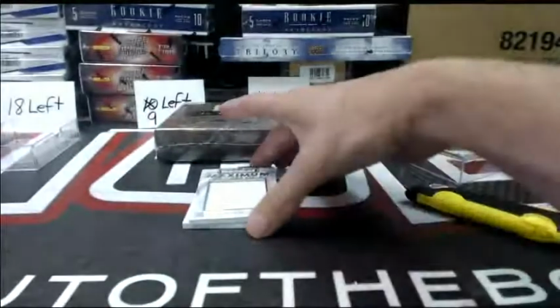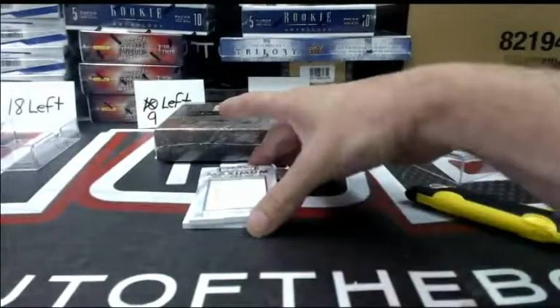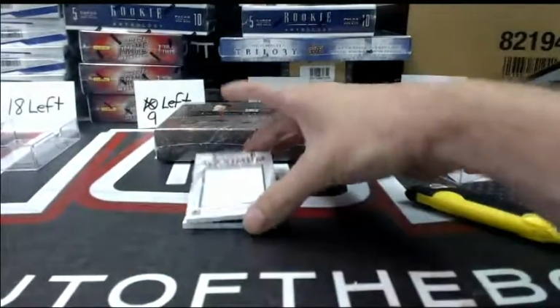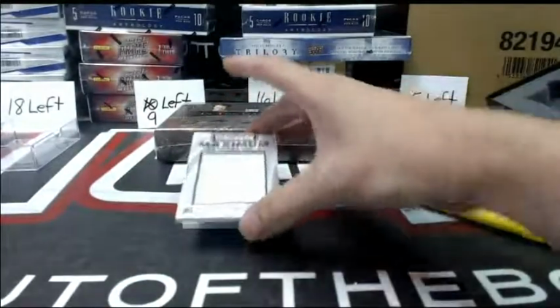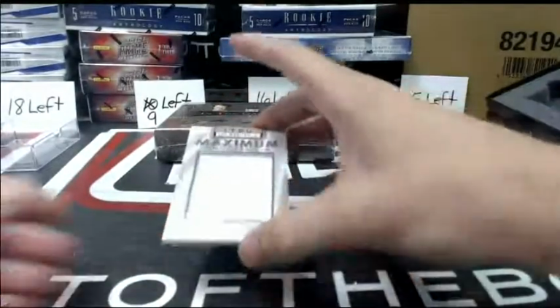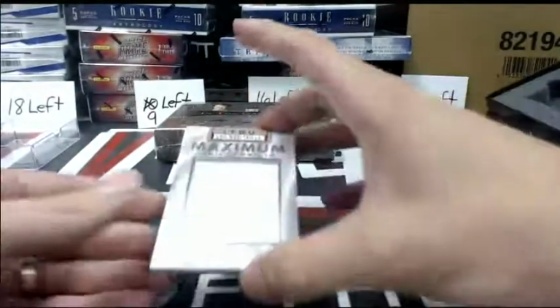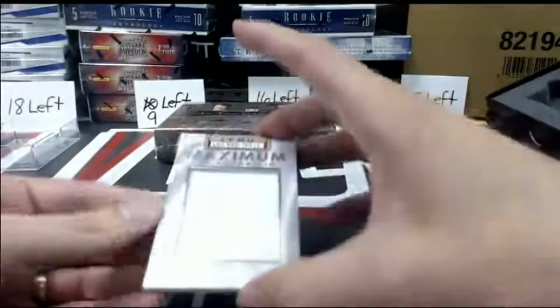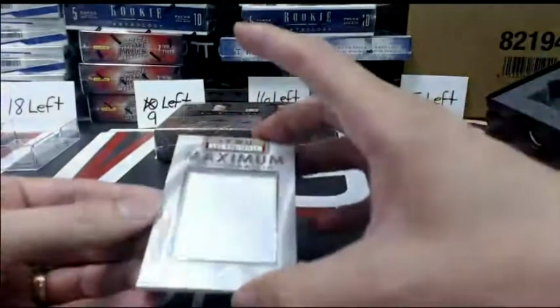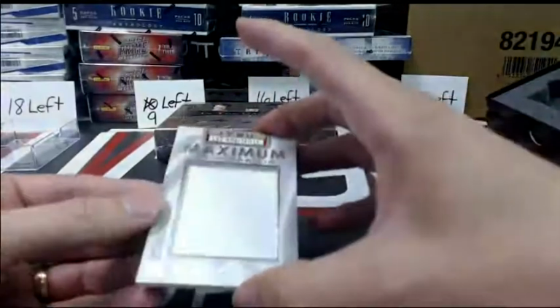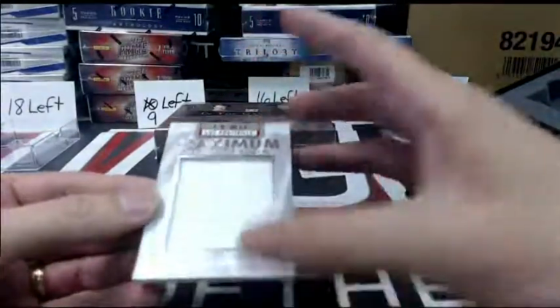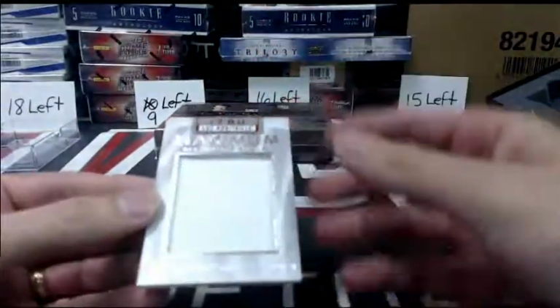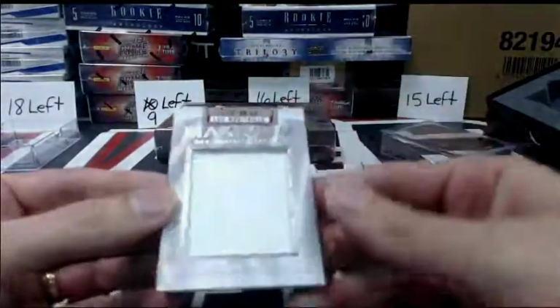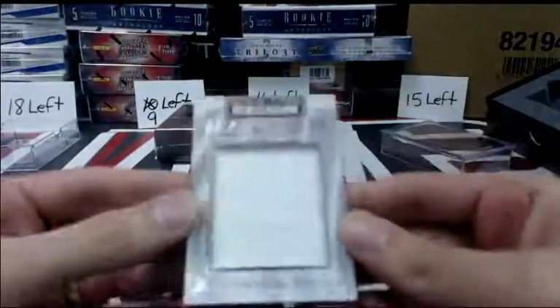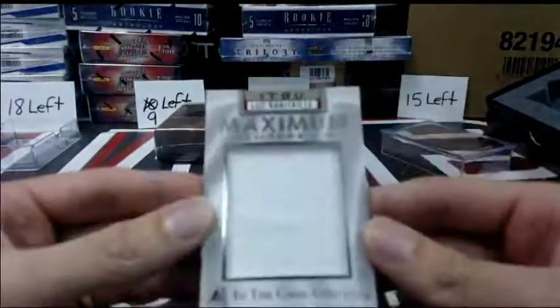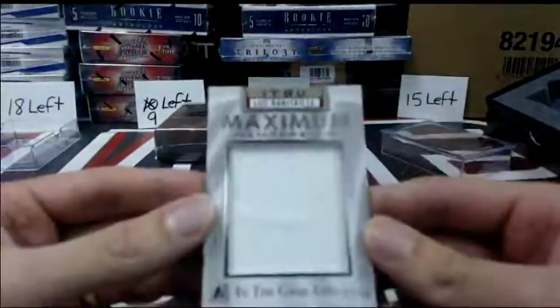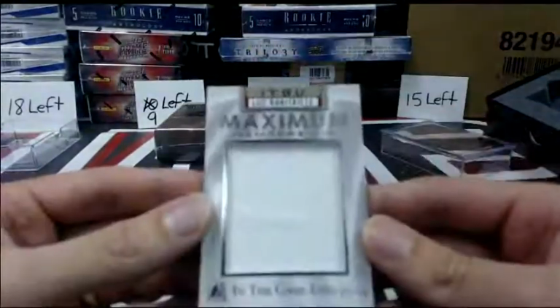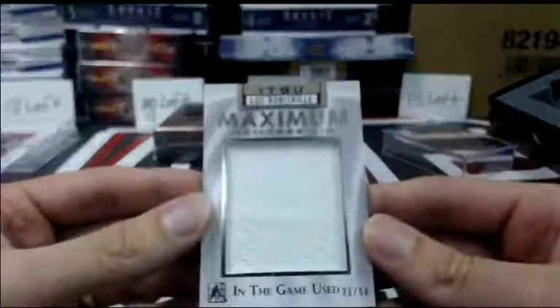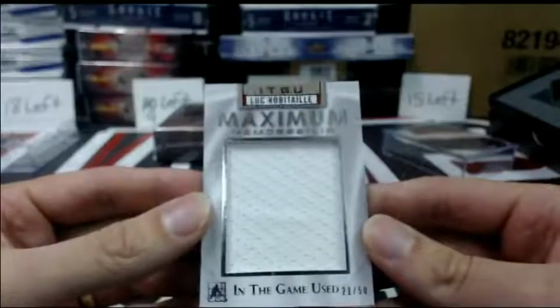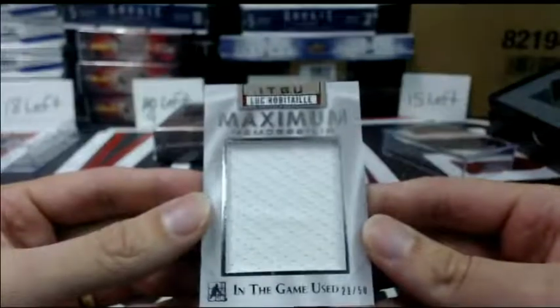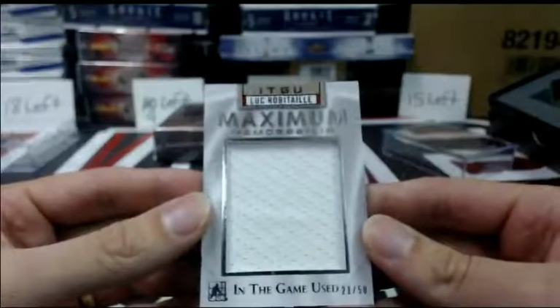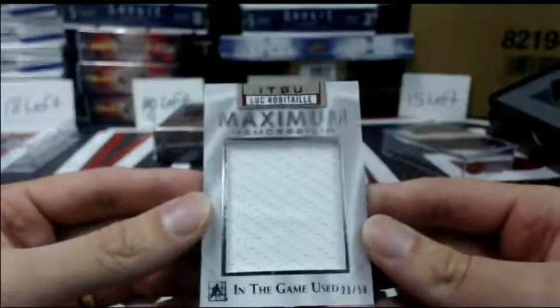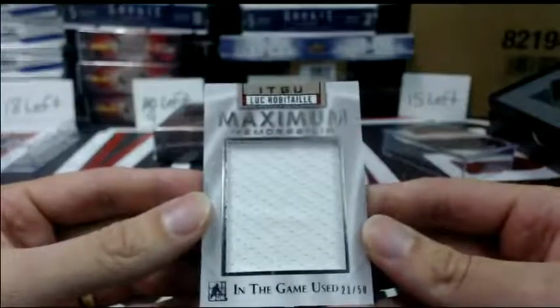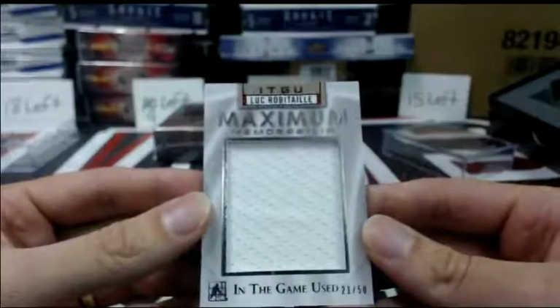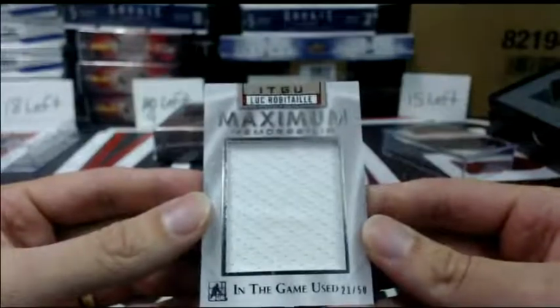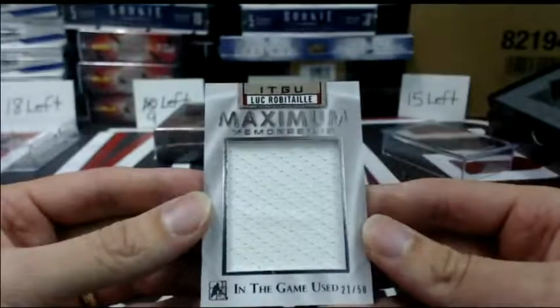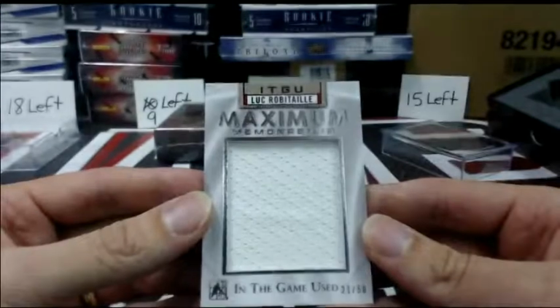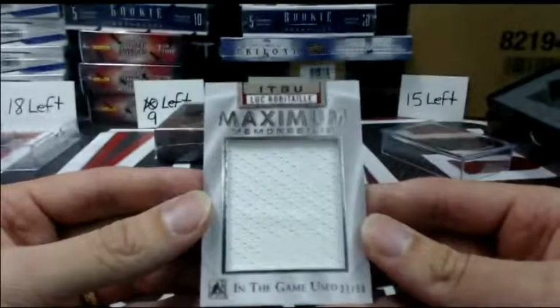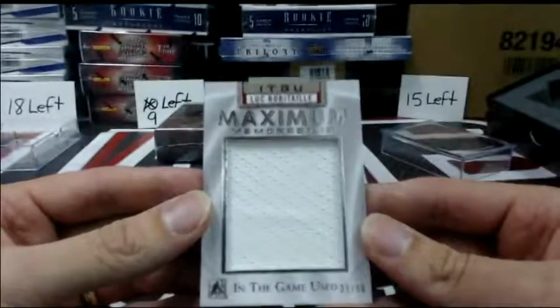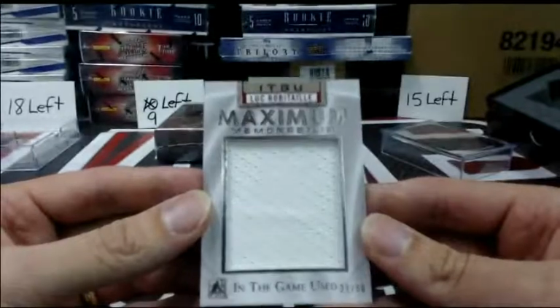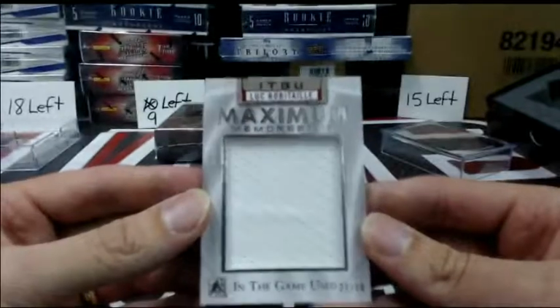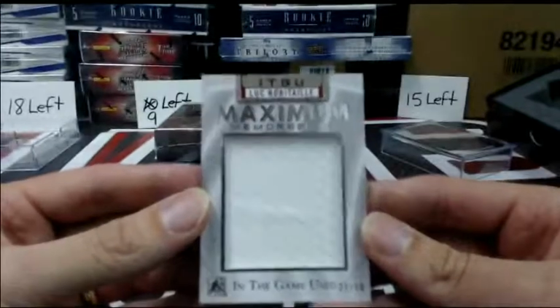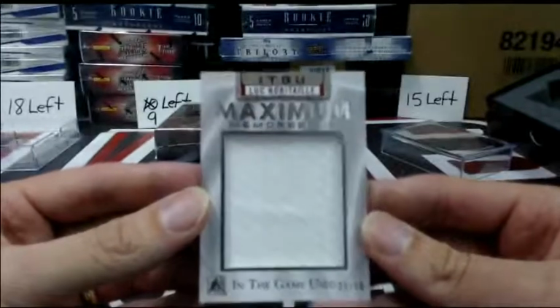We have a maximum out of 50 of Luc Robitaille.